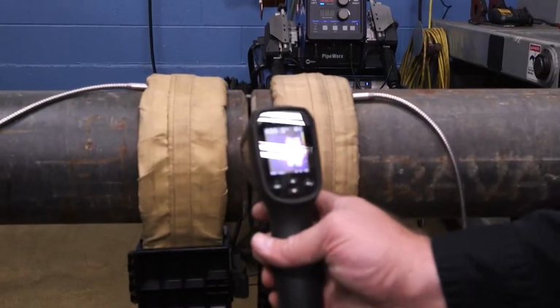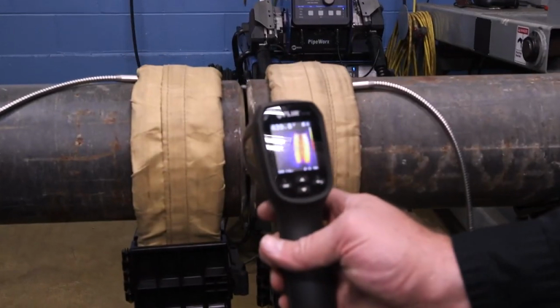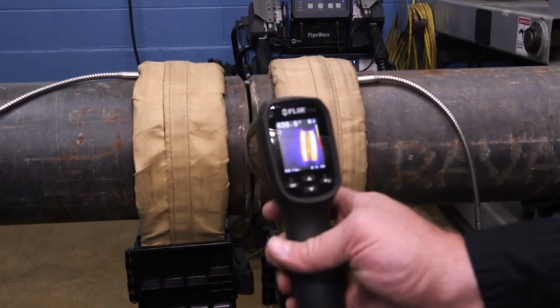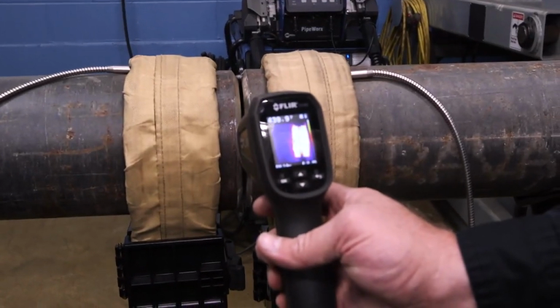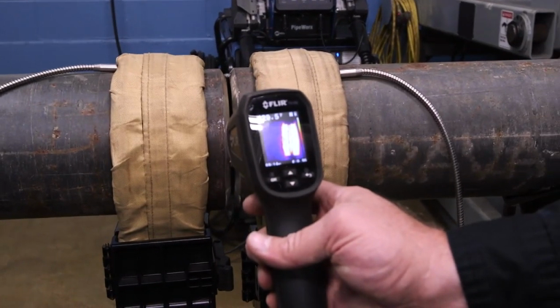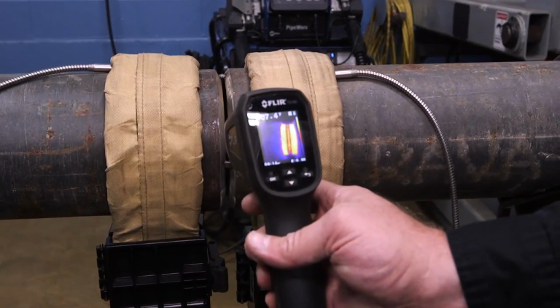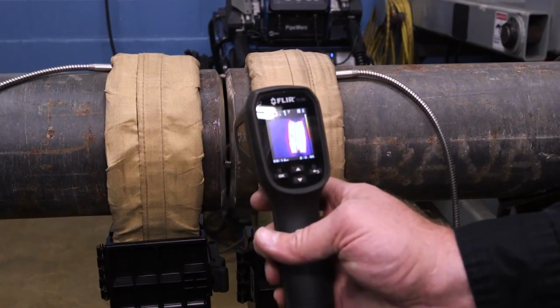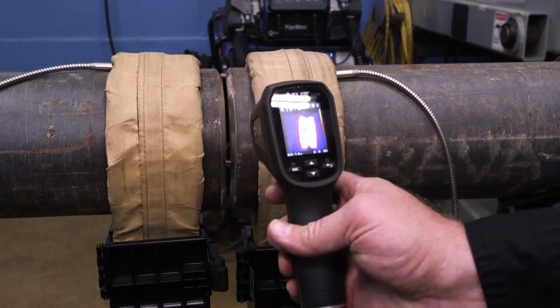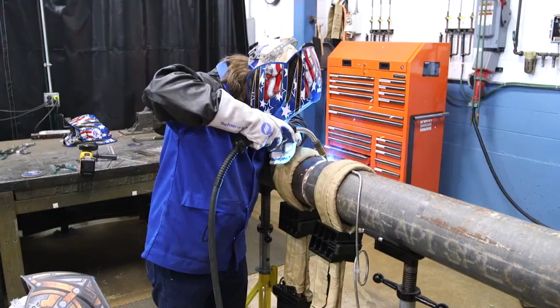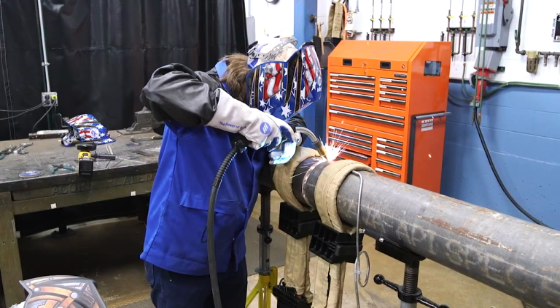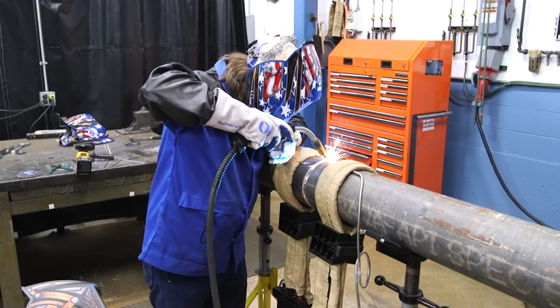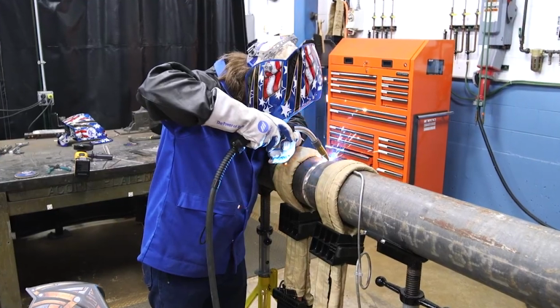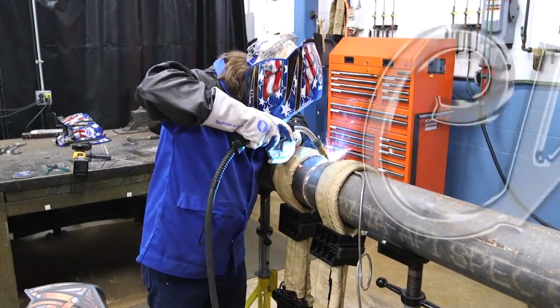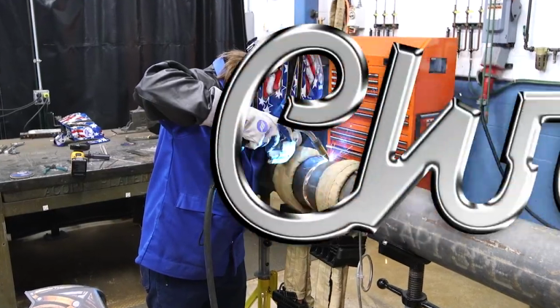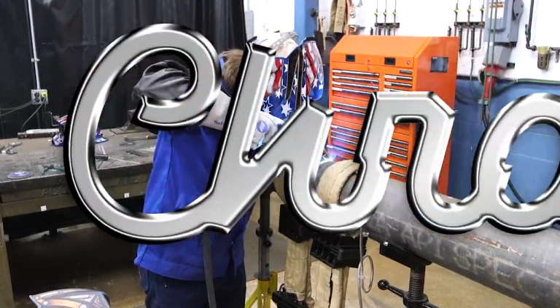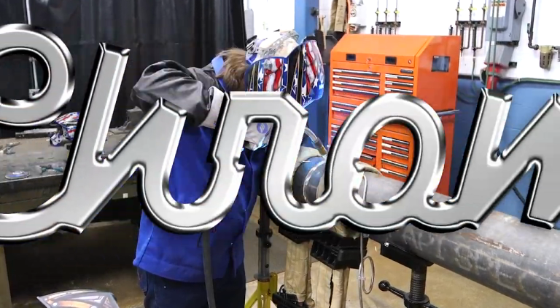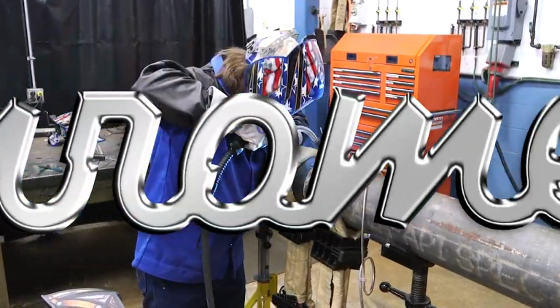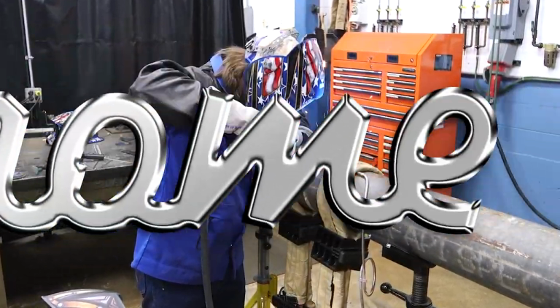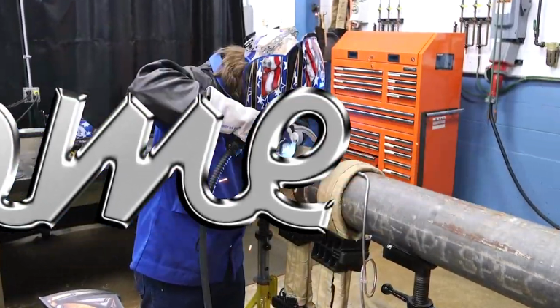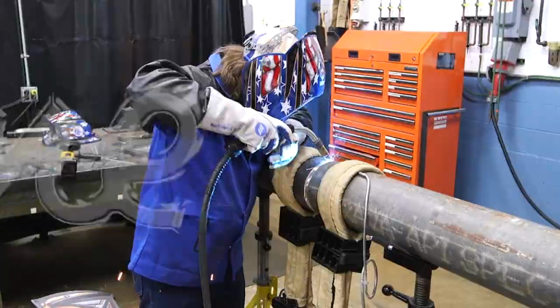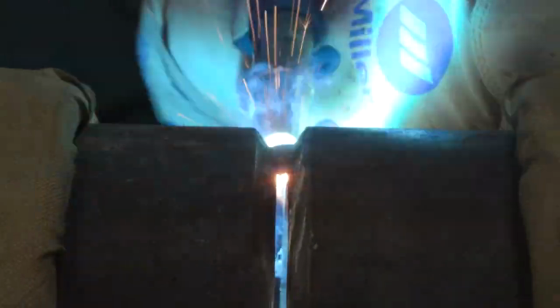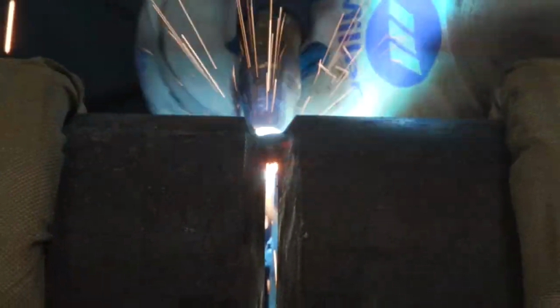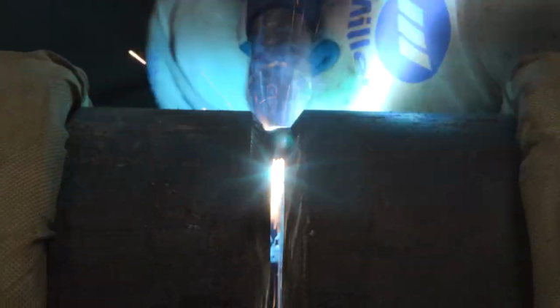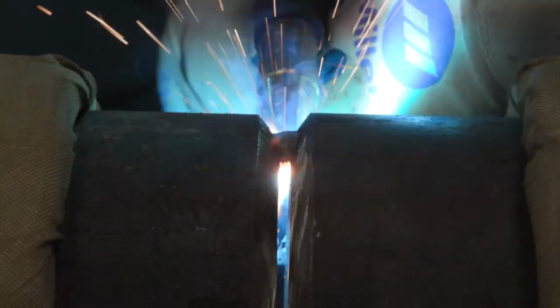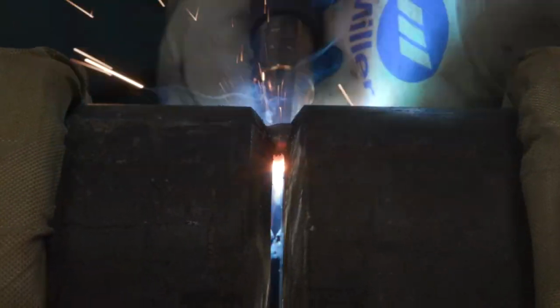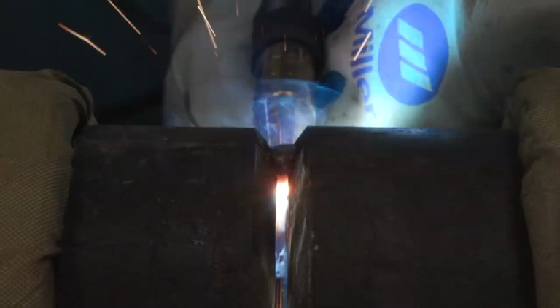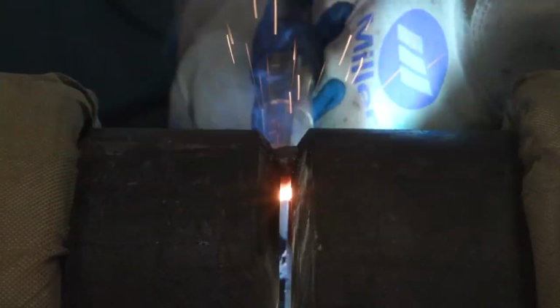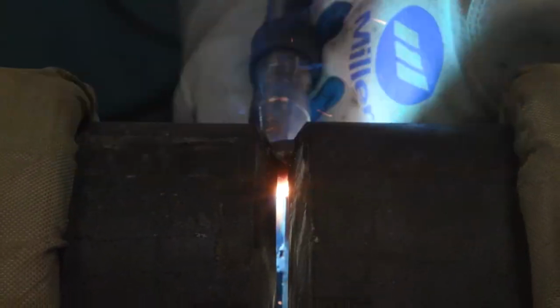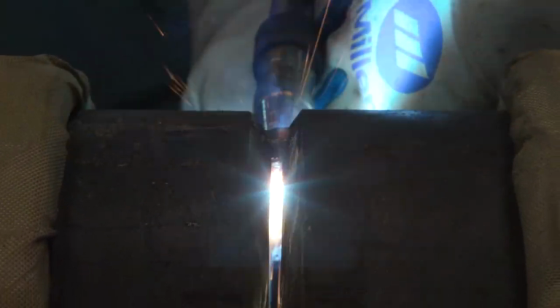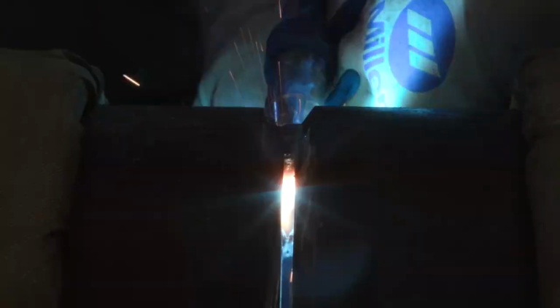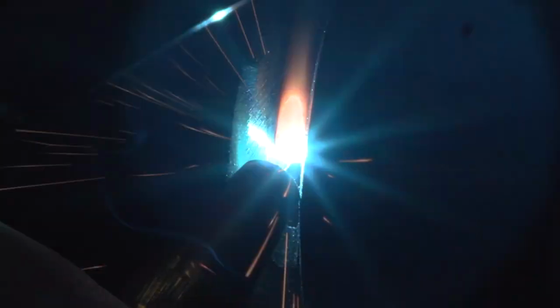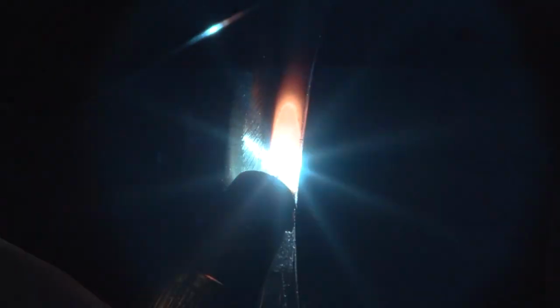We got some 6-inch schedule 80 chrome. We're going to be heating it up and we're going to run the root with RMD.